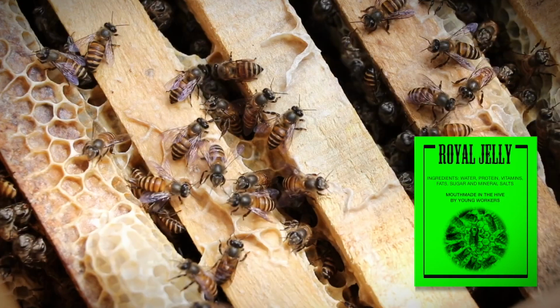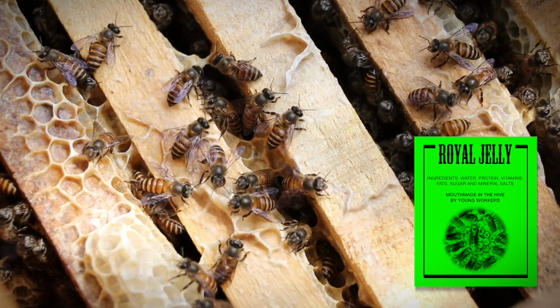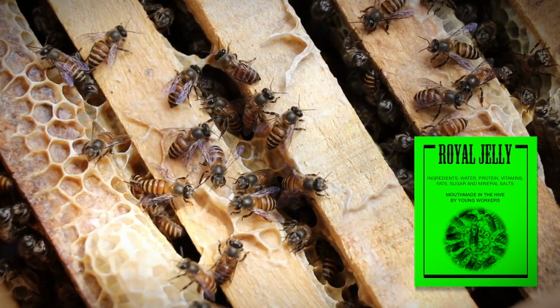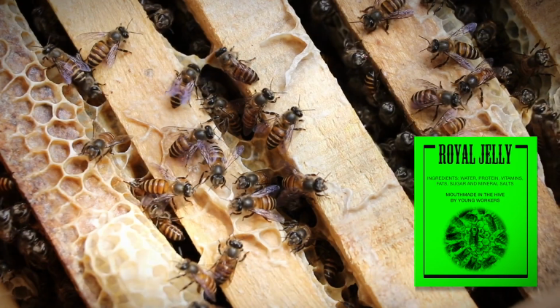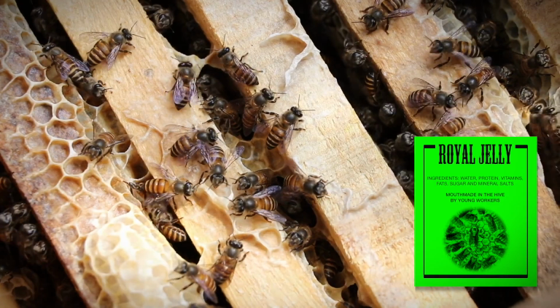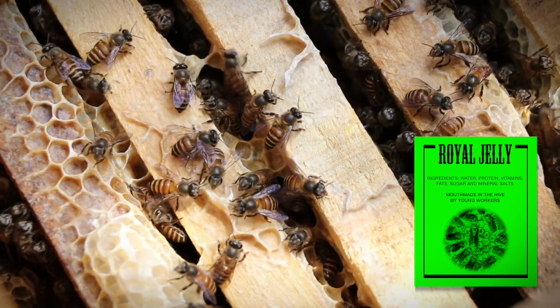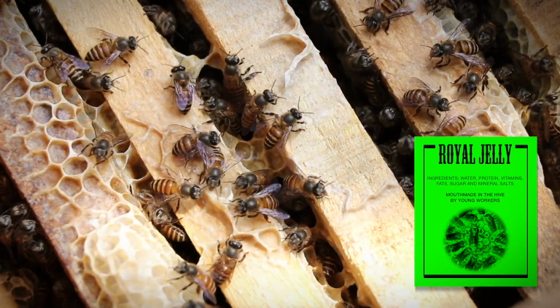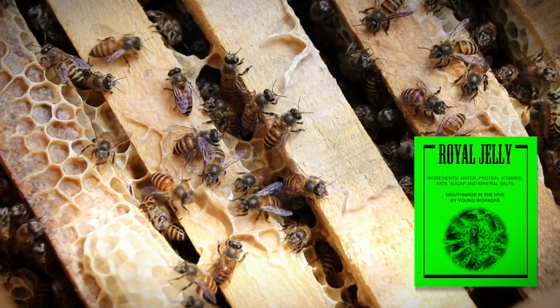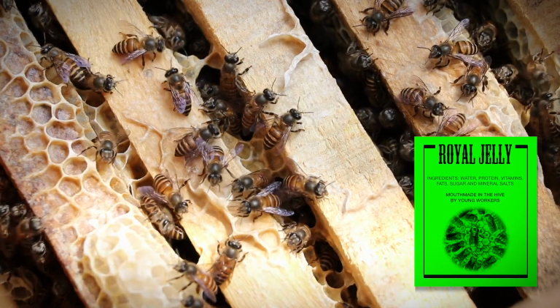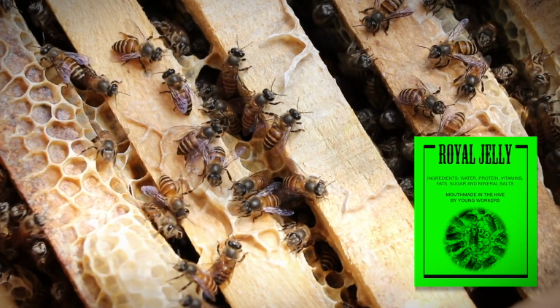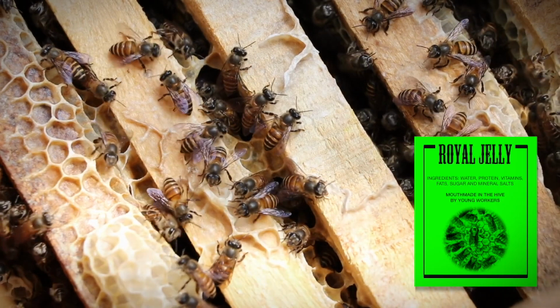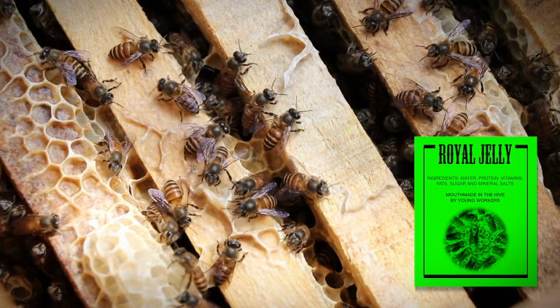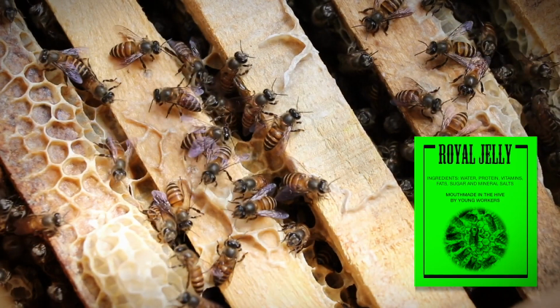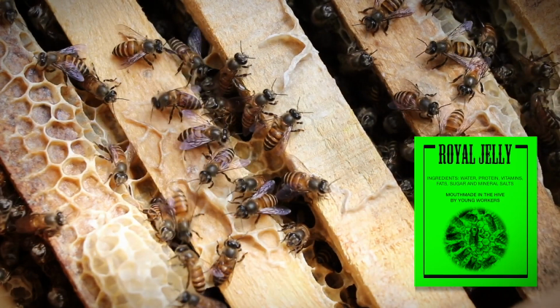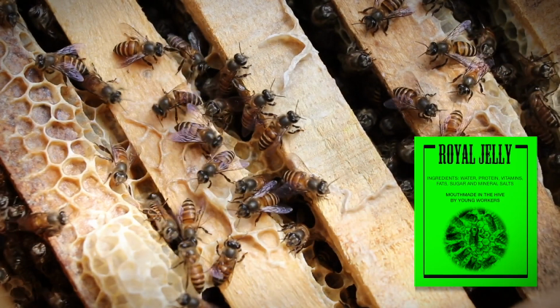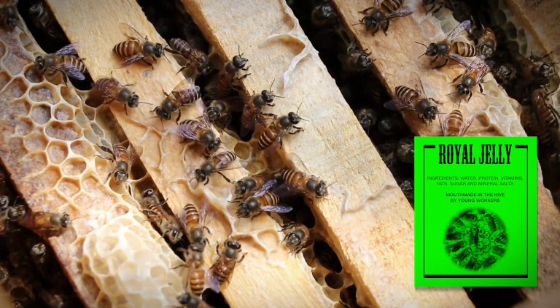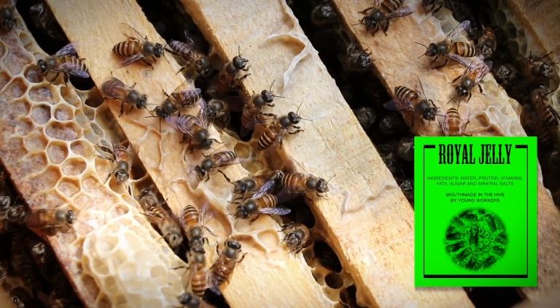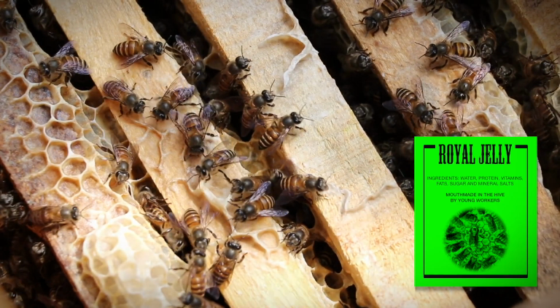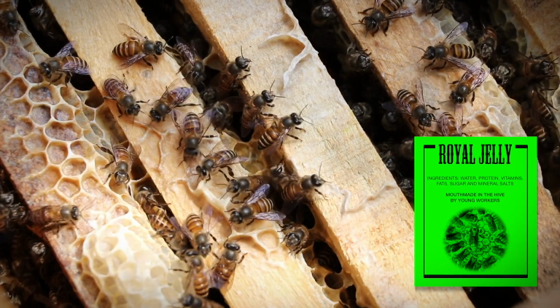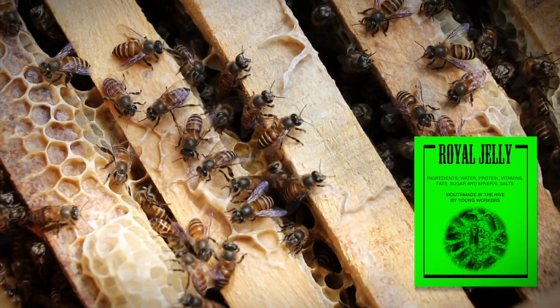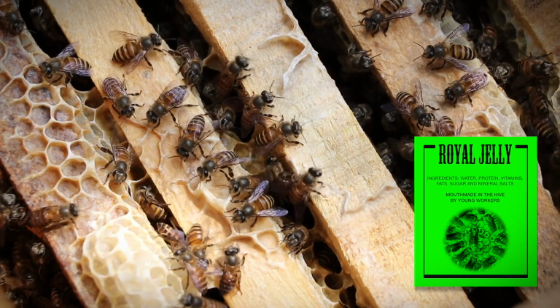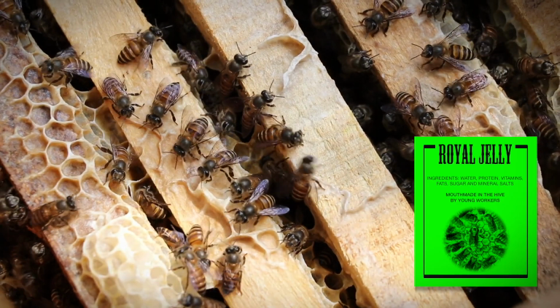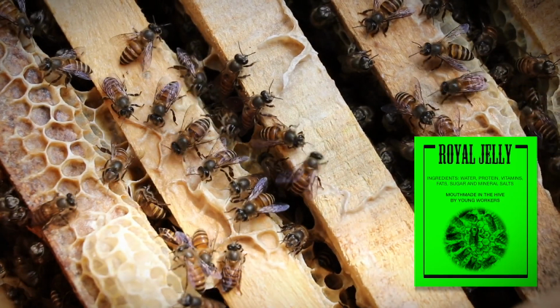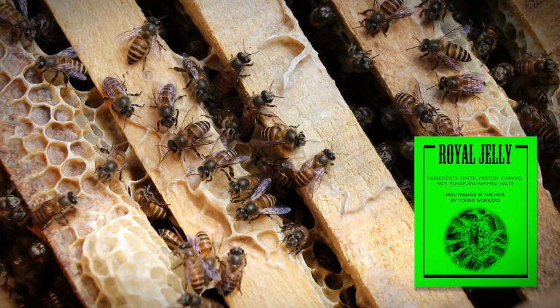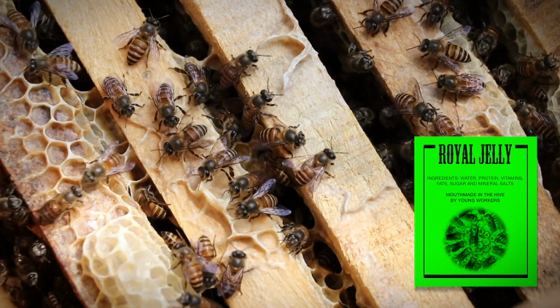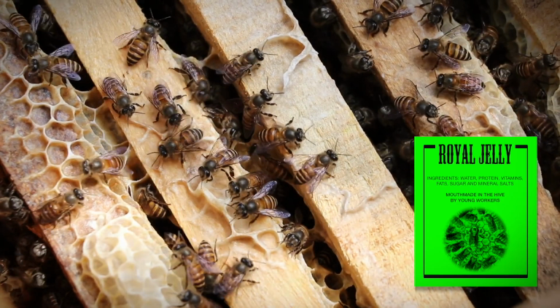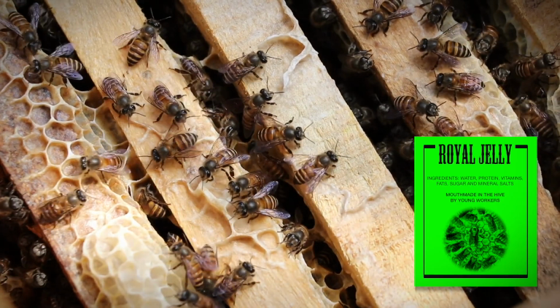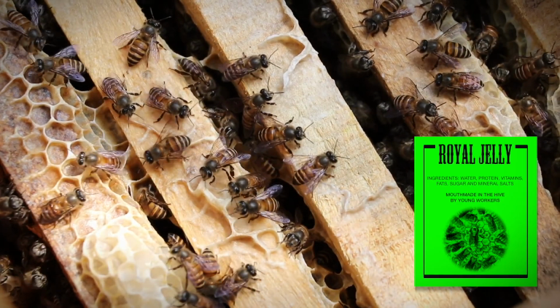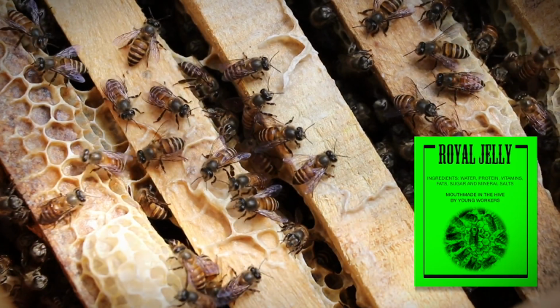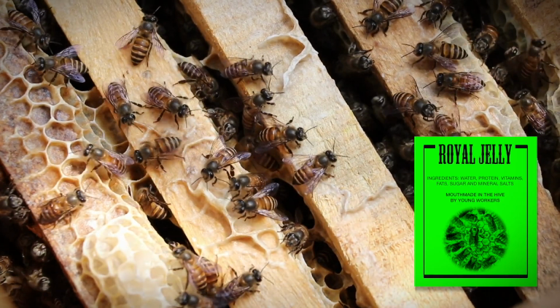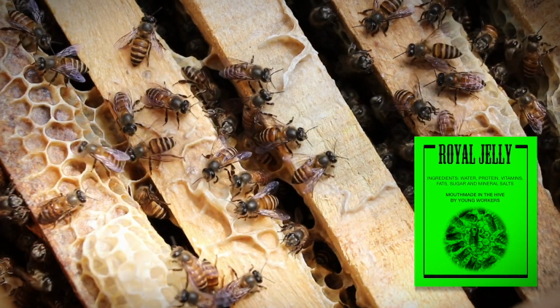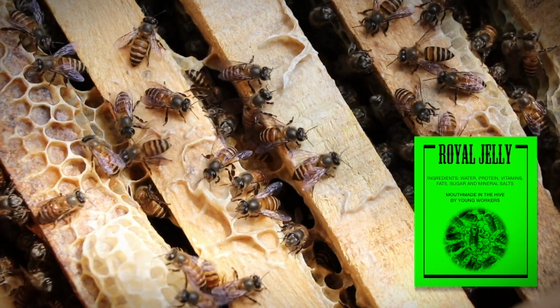Royal jelly contains water, protein, vitamins, fats, sugar and mineral salts.